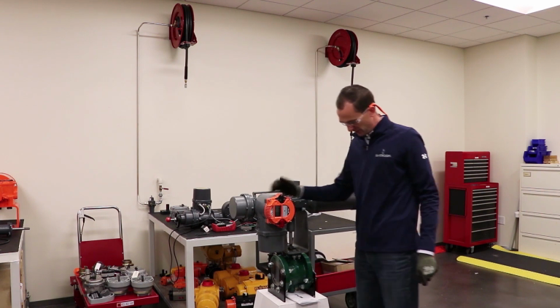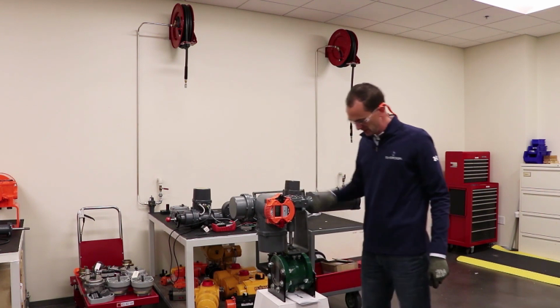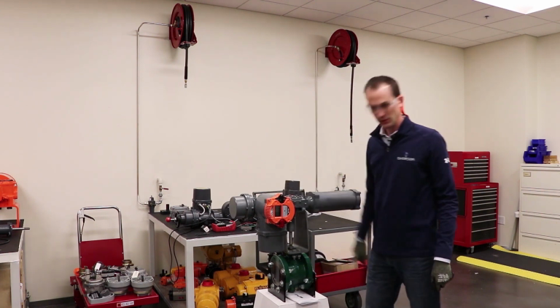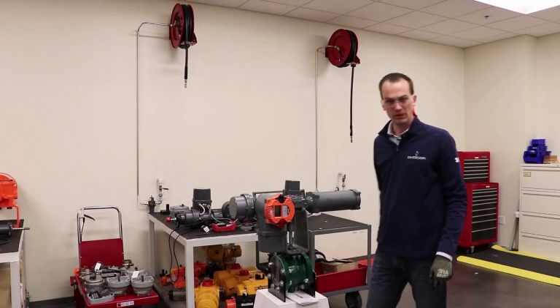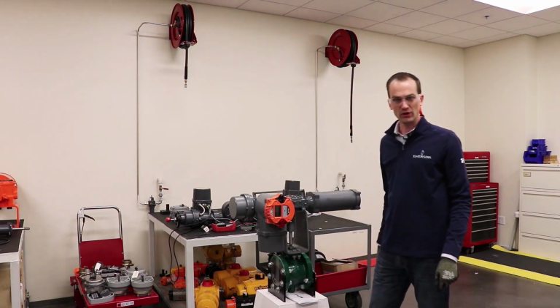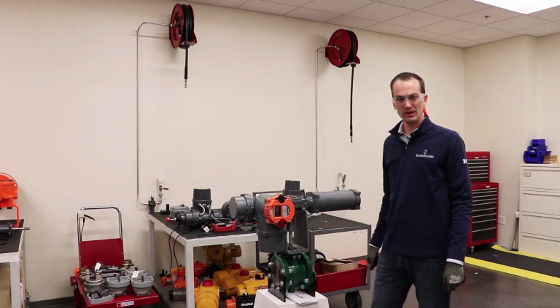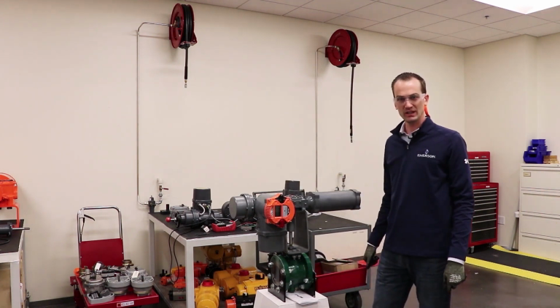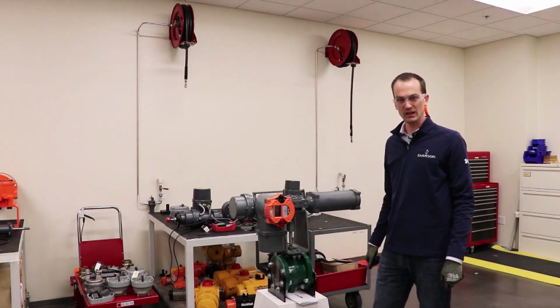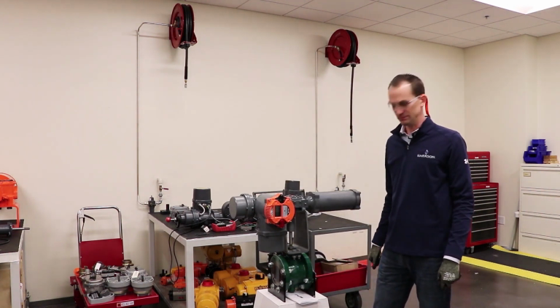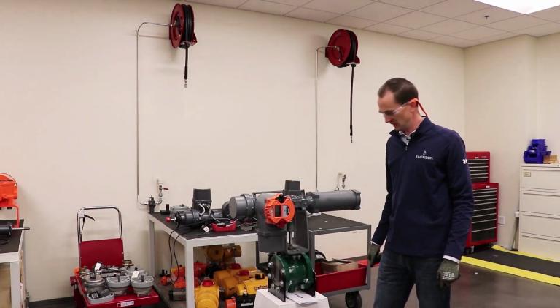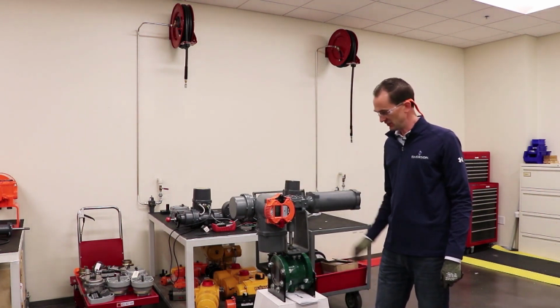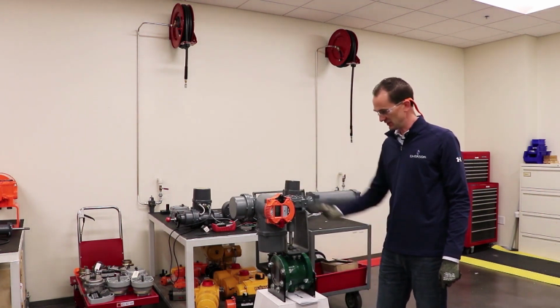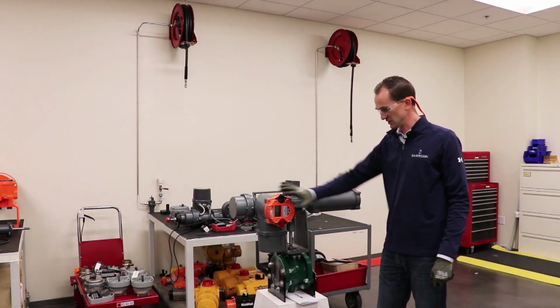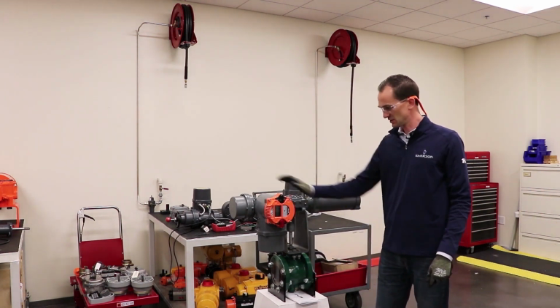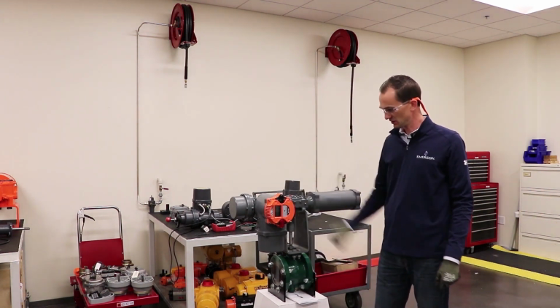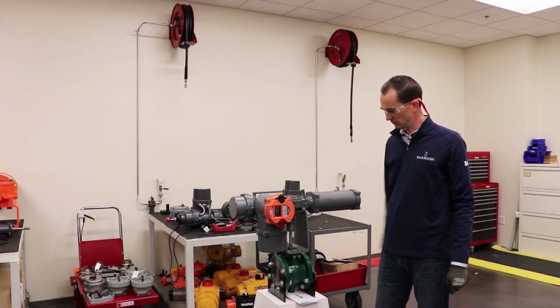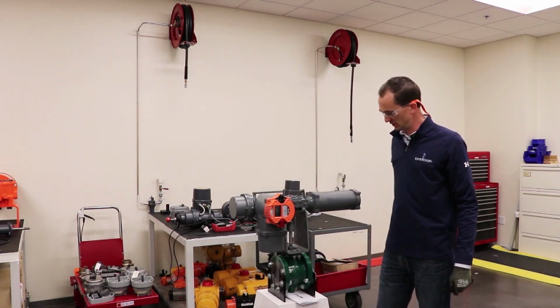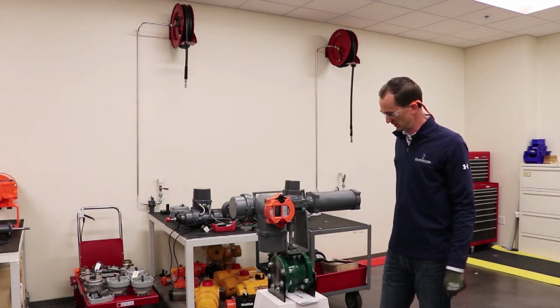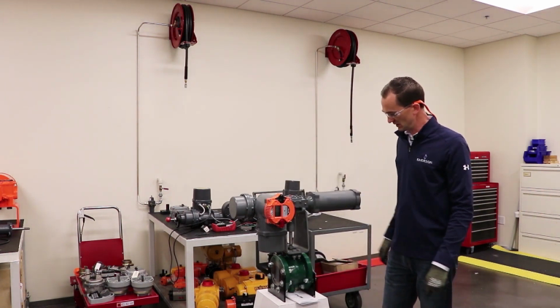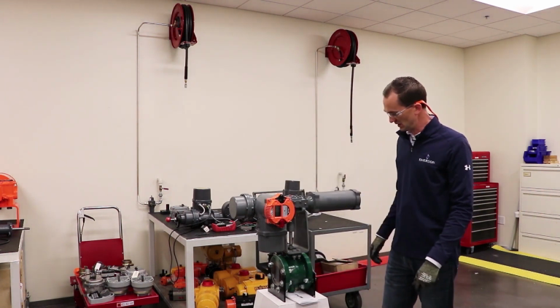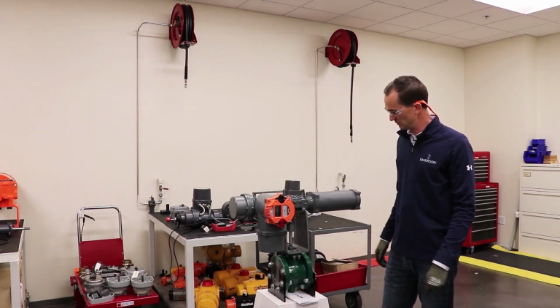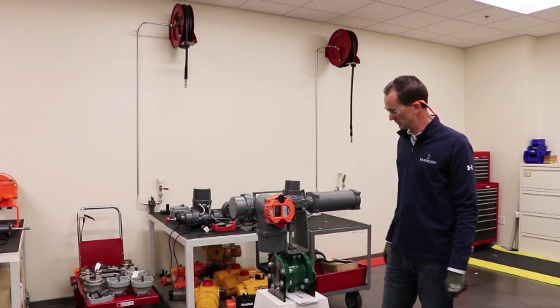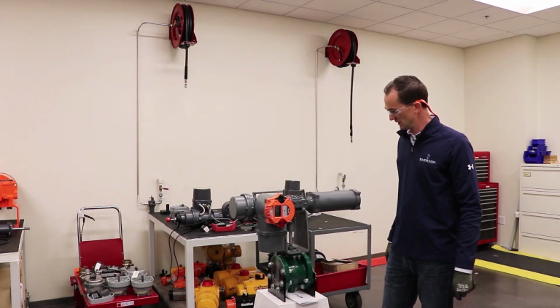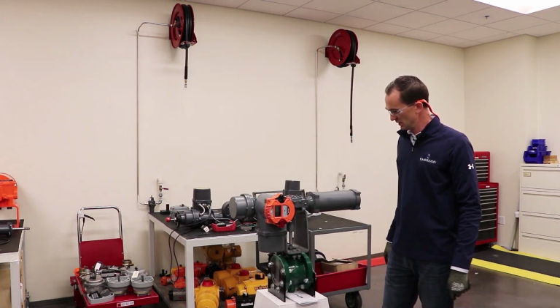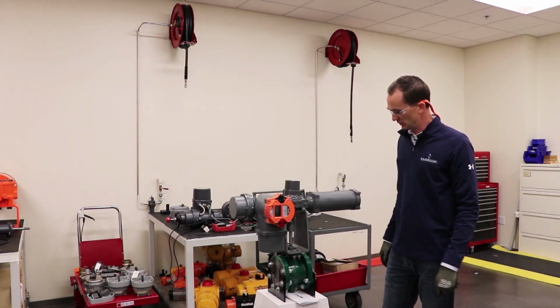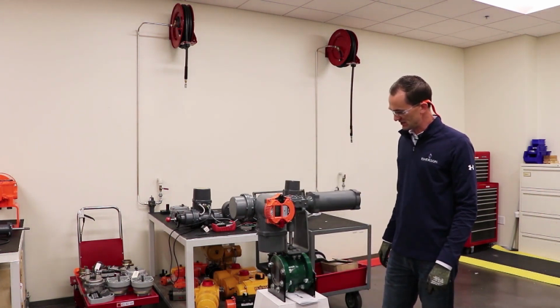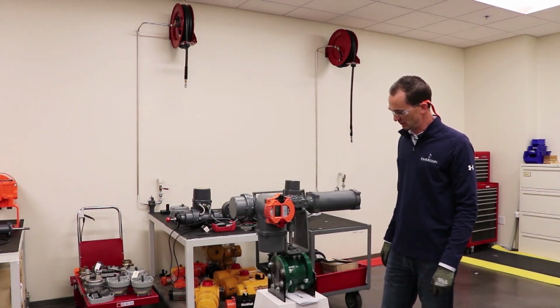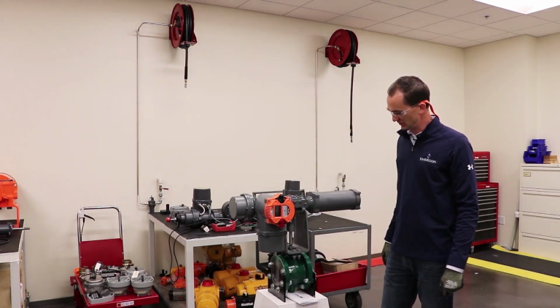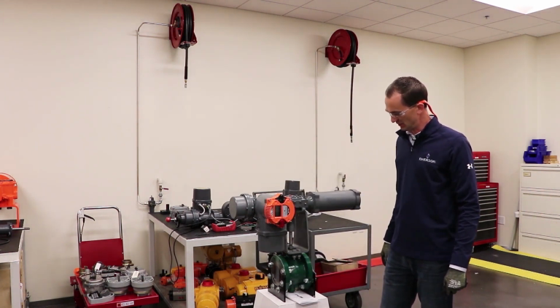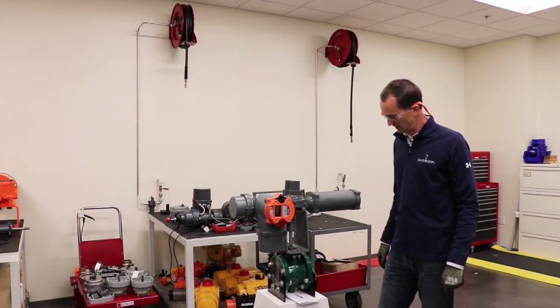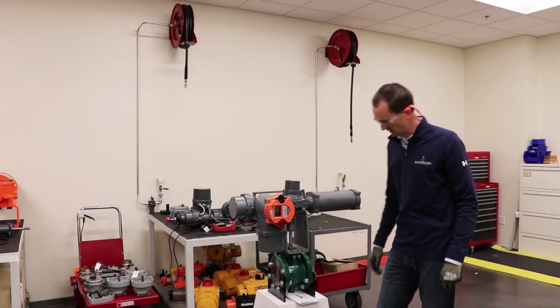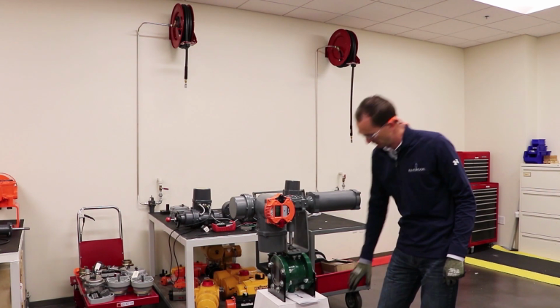We're ready to power it back up. Everything's completely reassembled and ready to go.